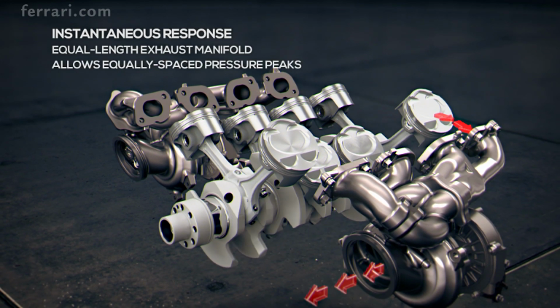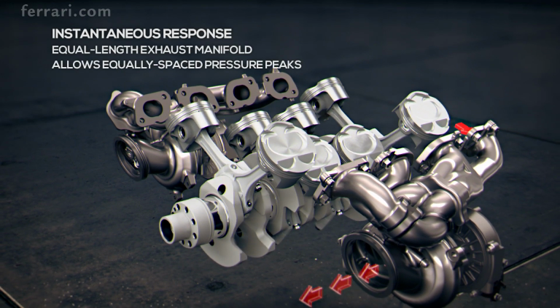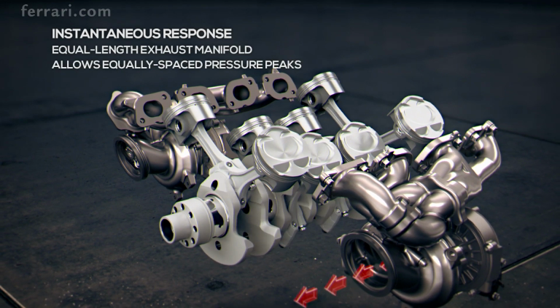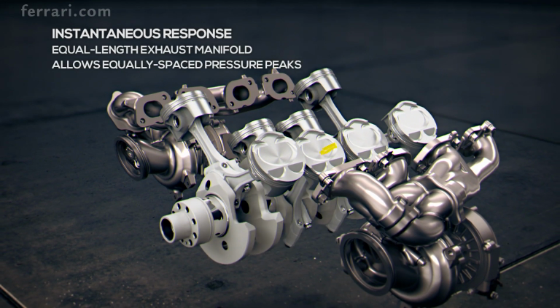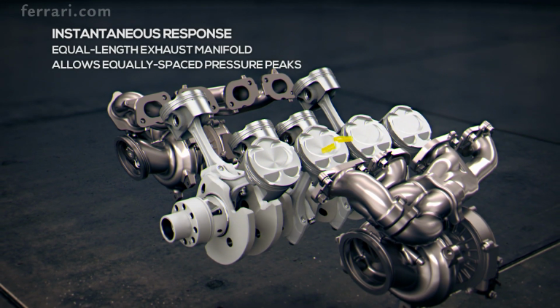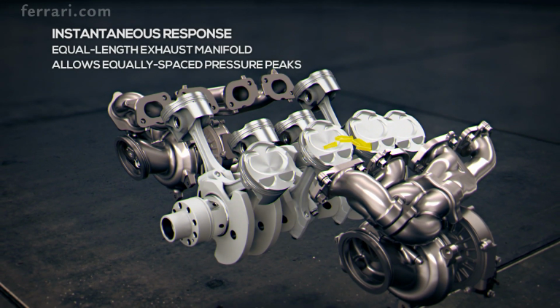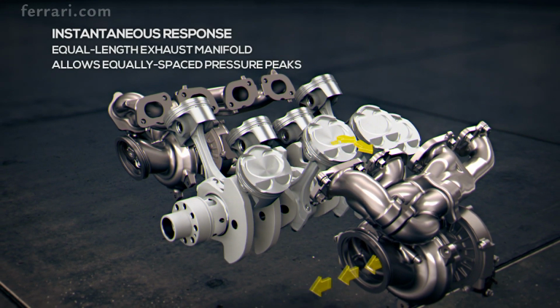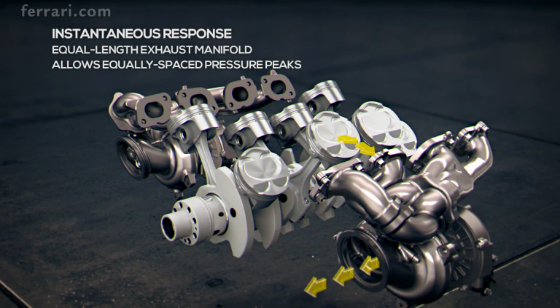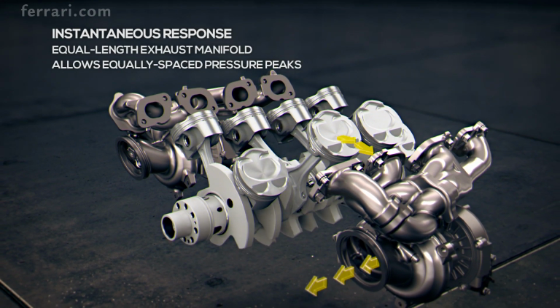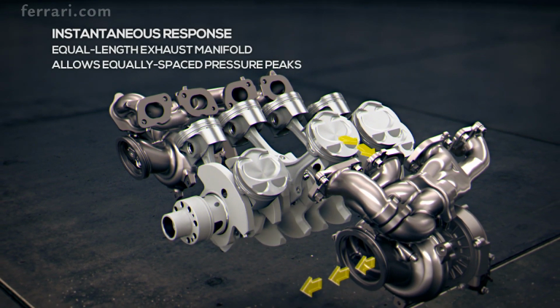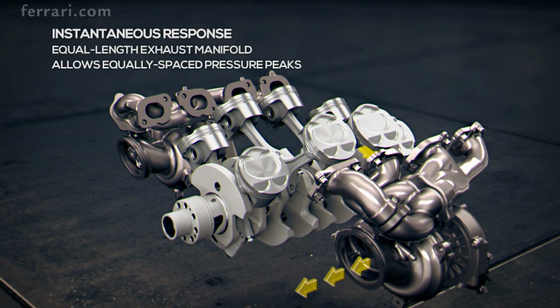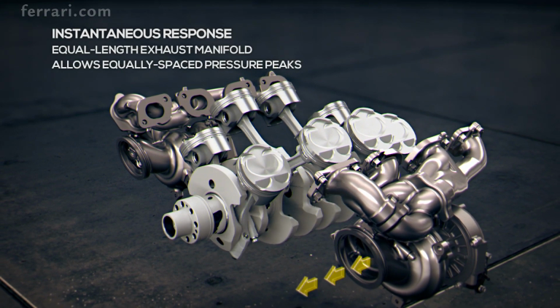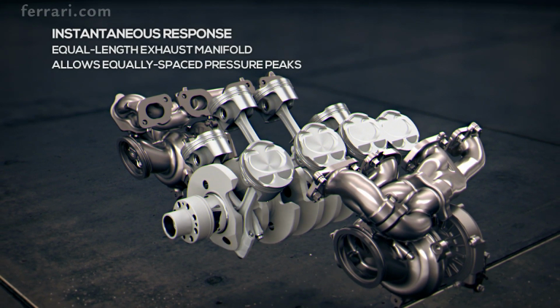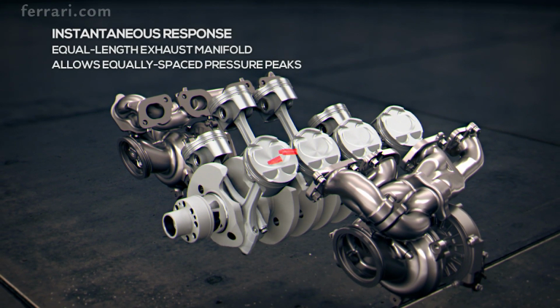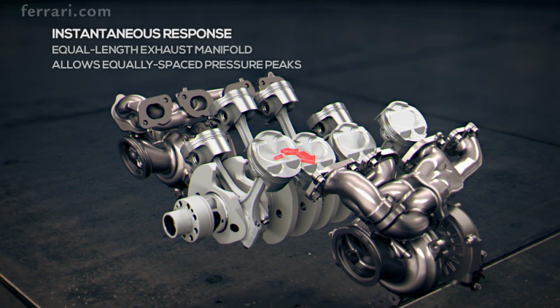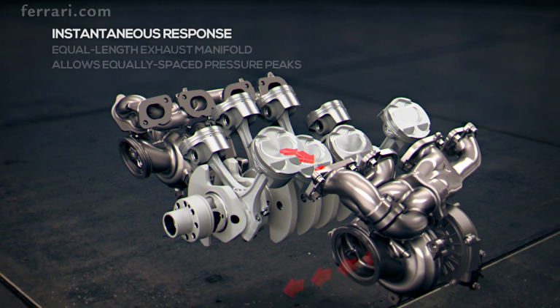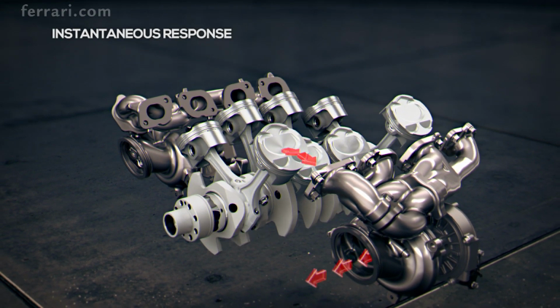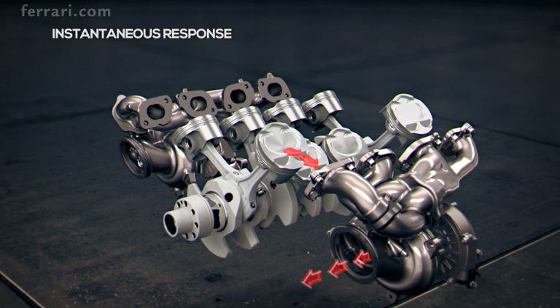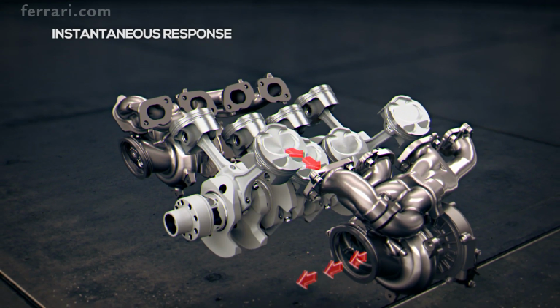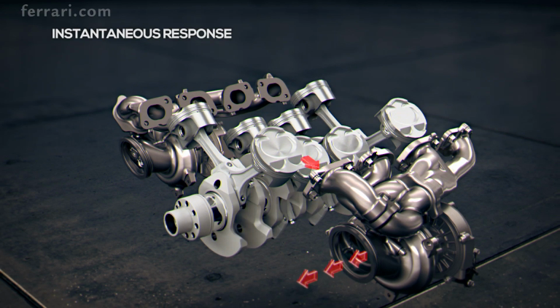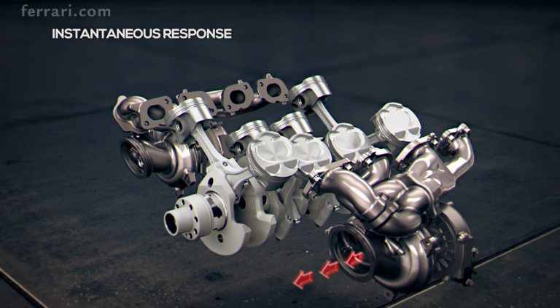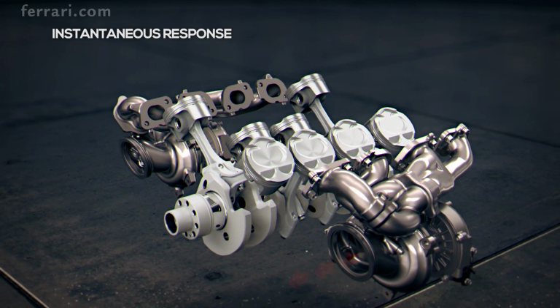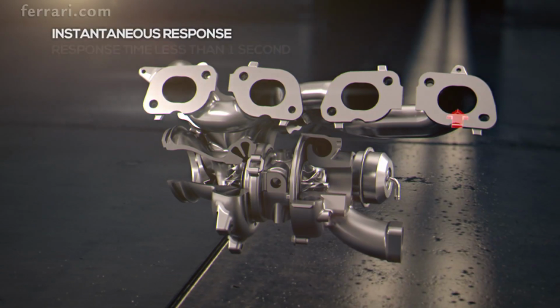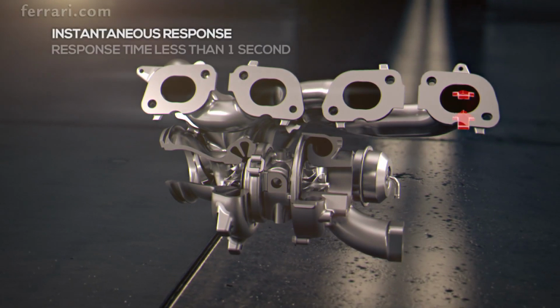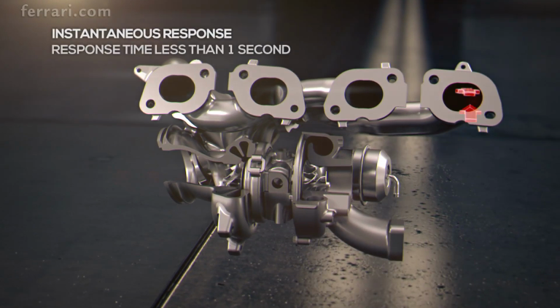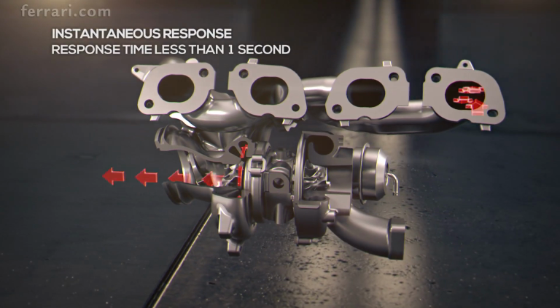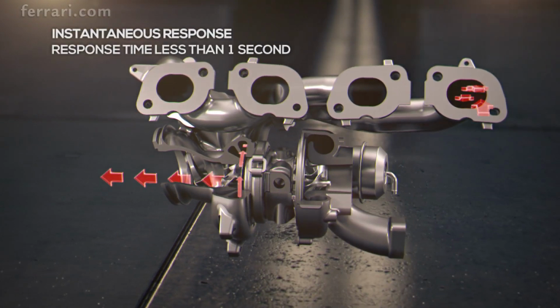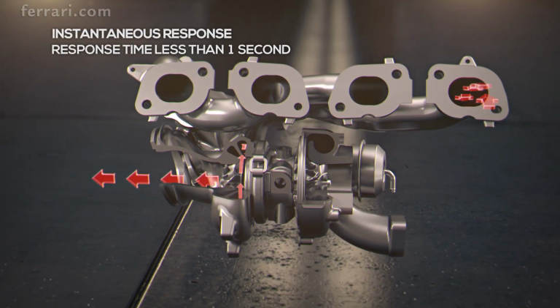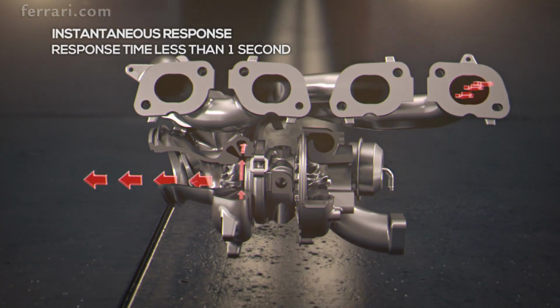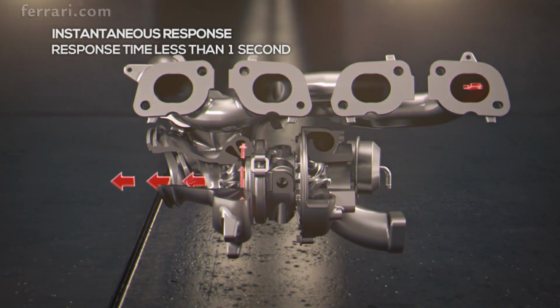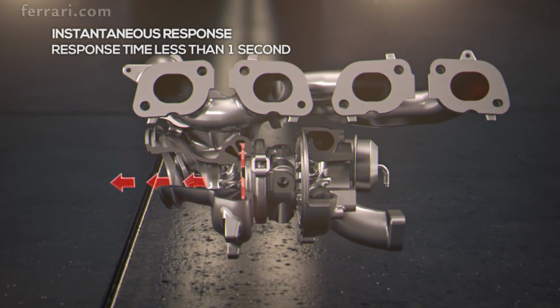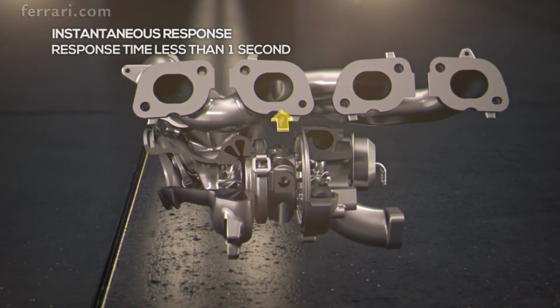The design of the exhaust manifold, with equal length pipes to optimize the pressure waves into the turbochargers, helps eliminate perceived turbo lag.